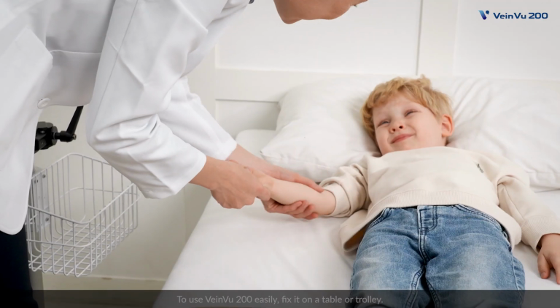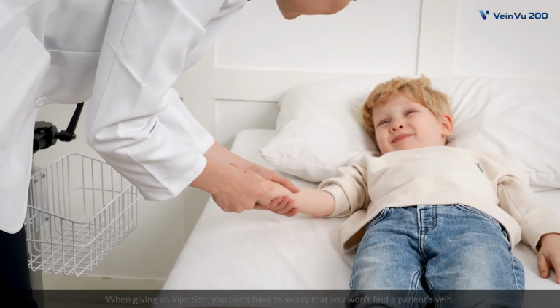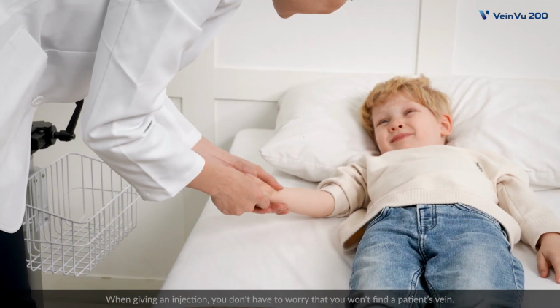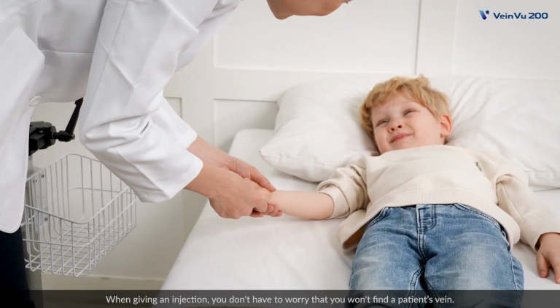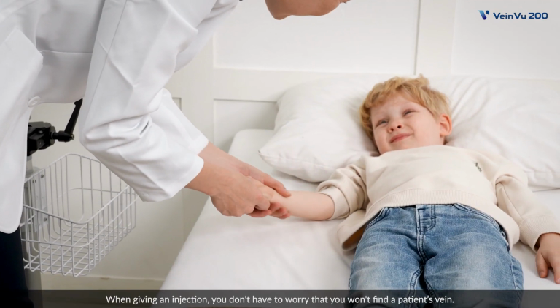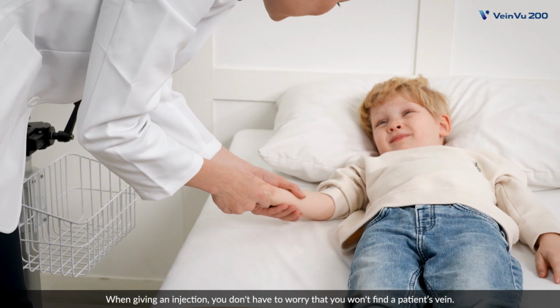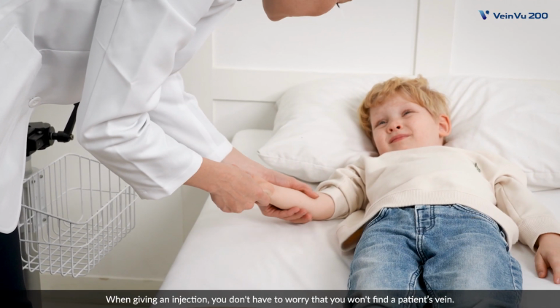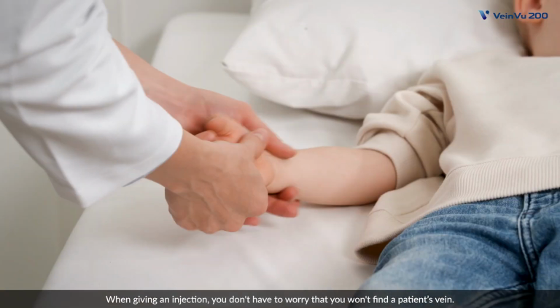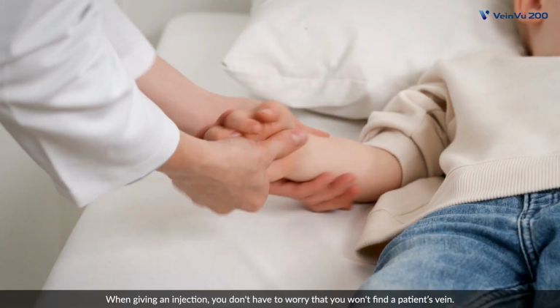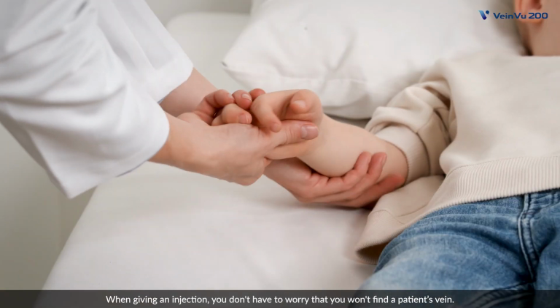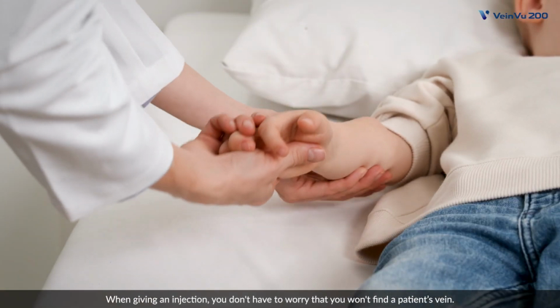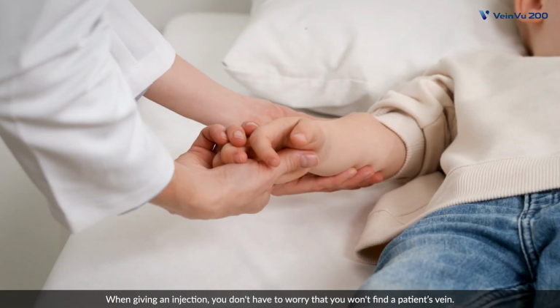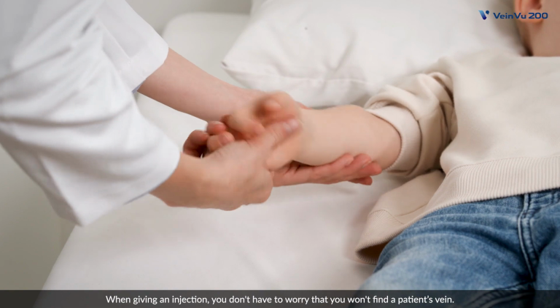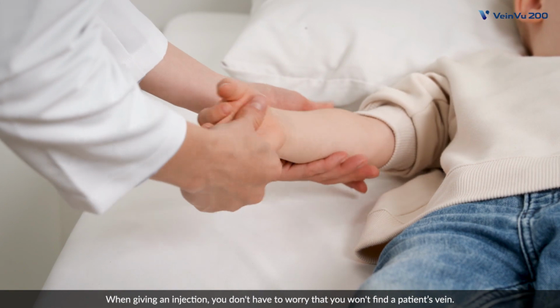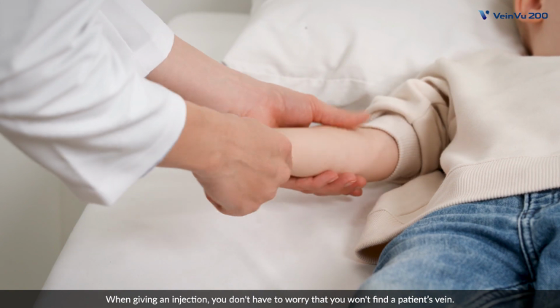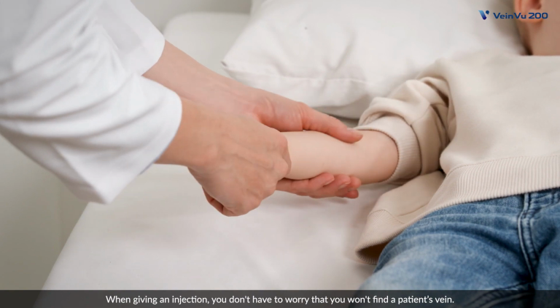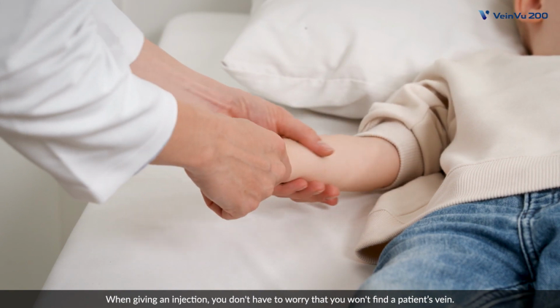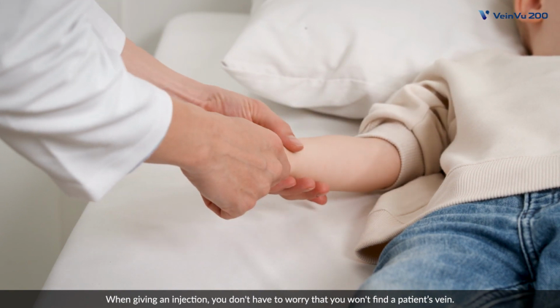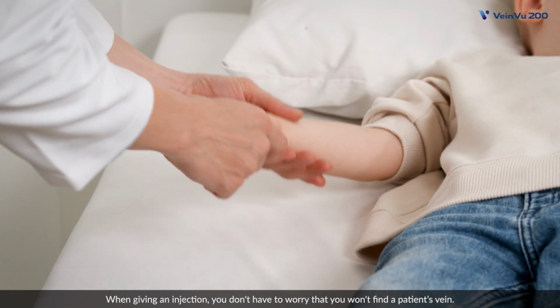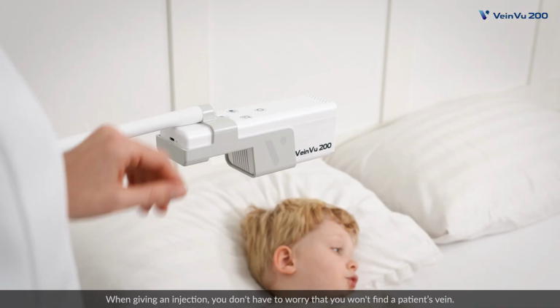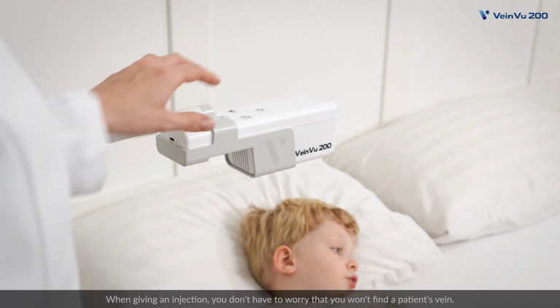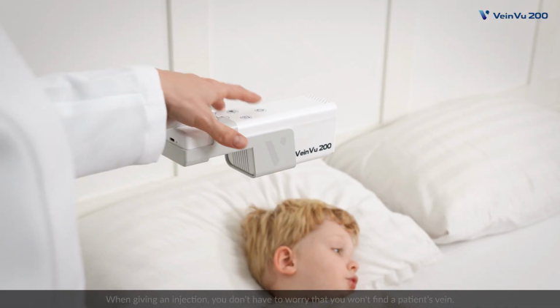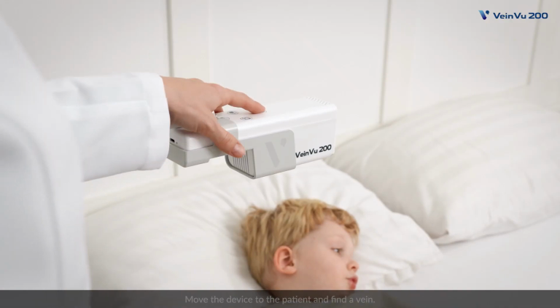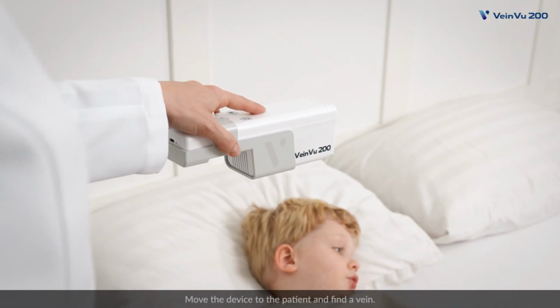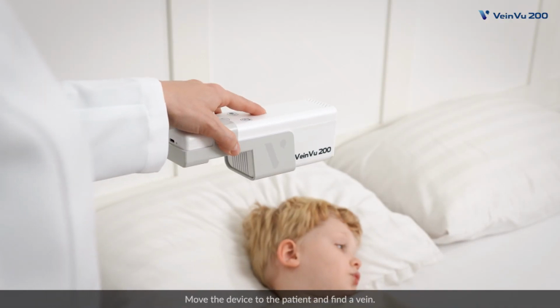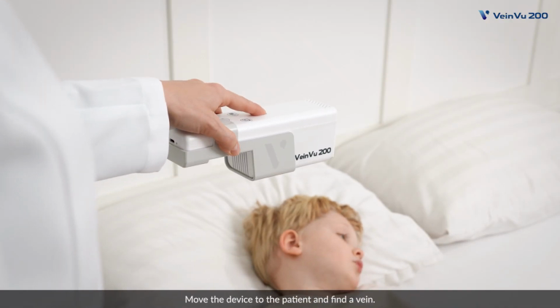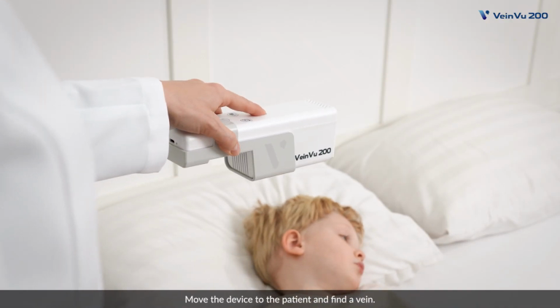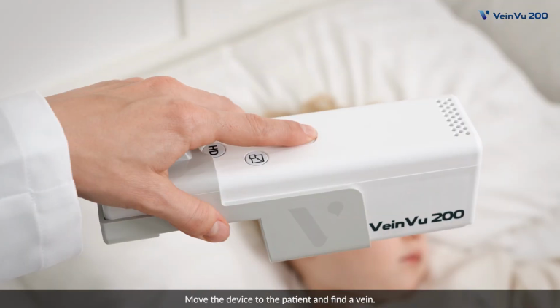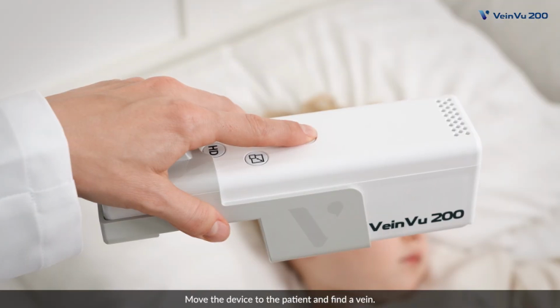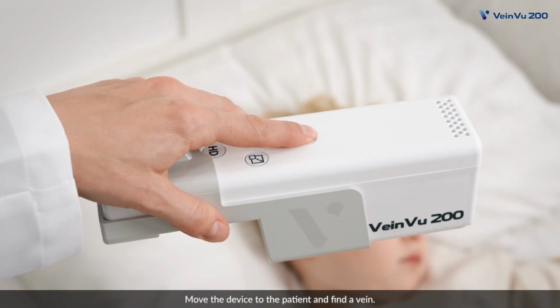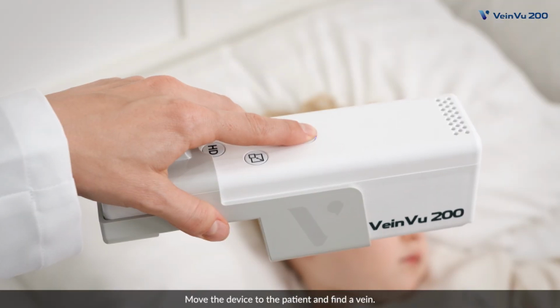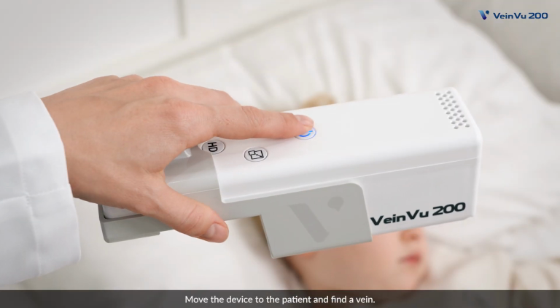When giving an injection, you don't have to worry that you won't find a patient's vein. Move the device to the patient and find a vein.